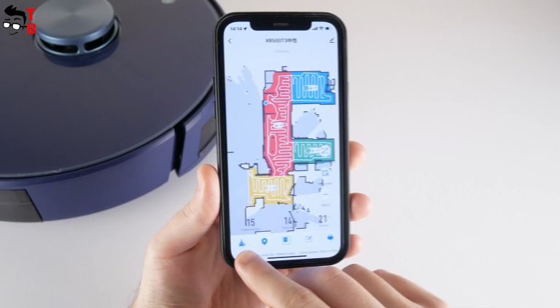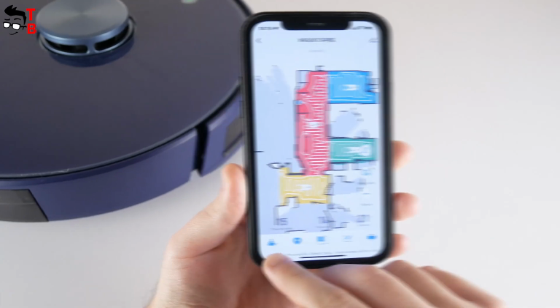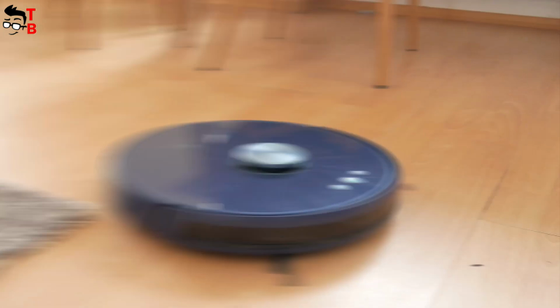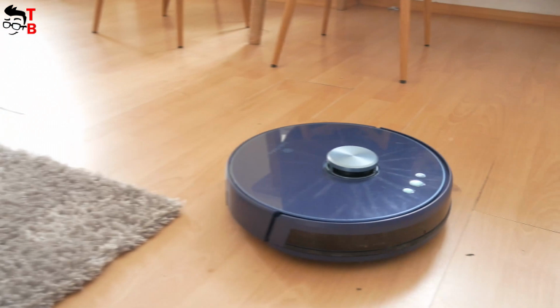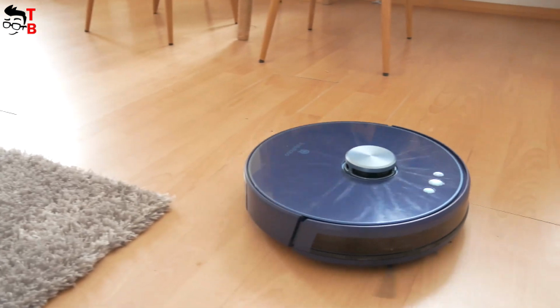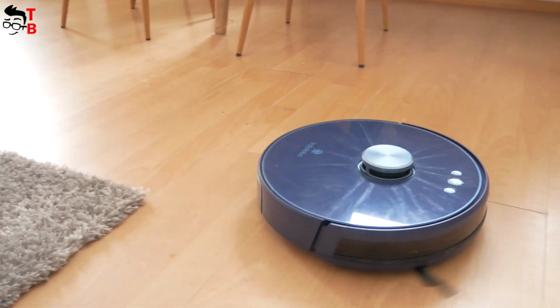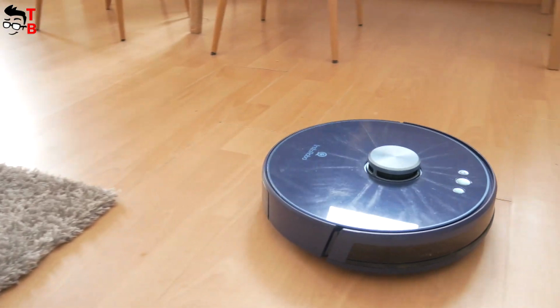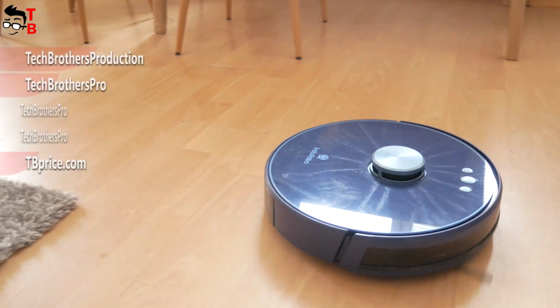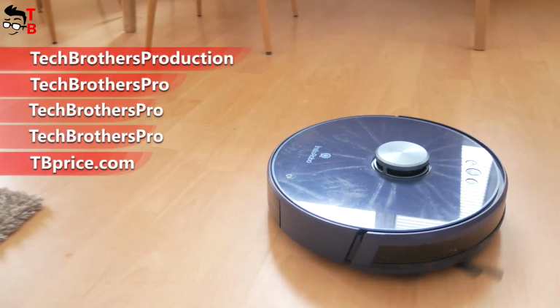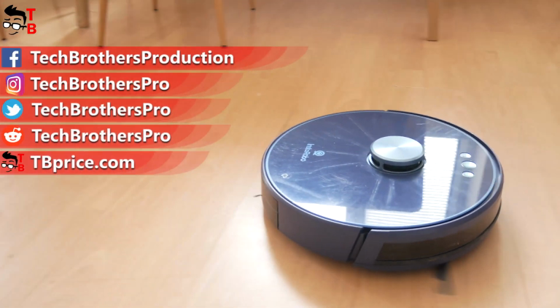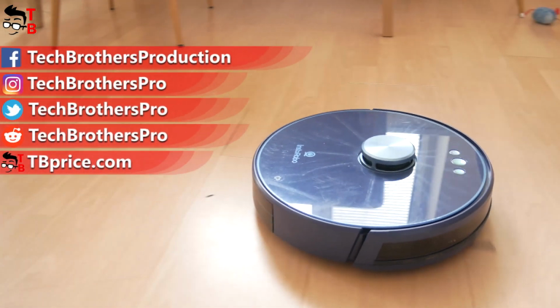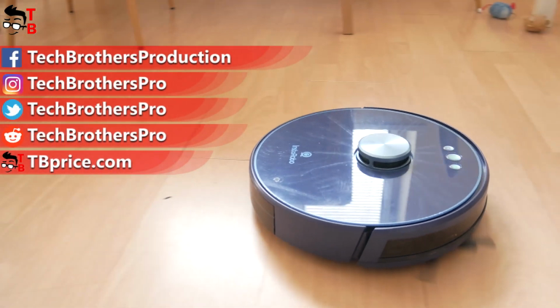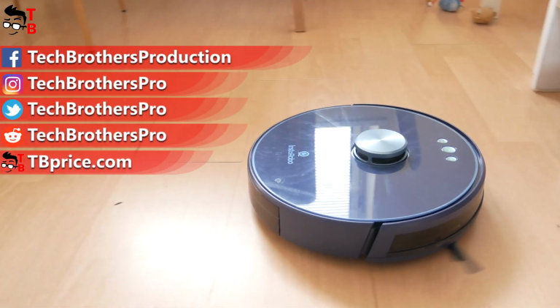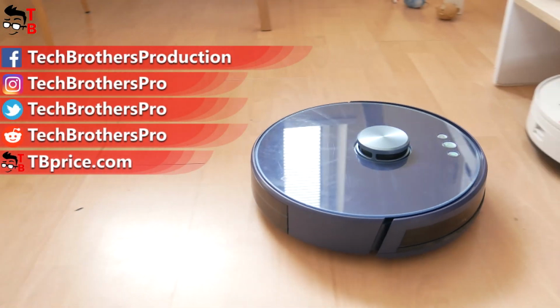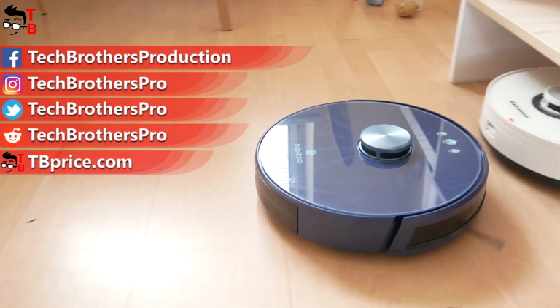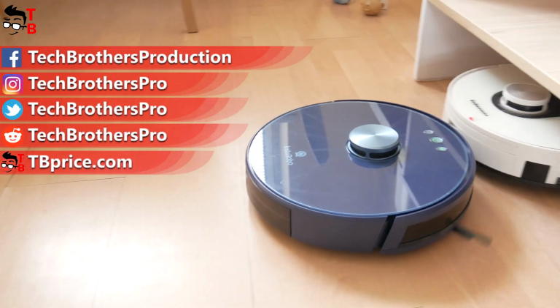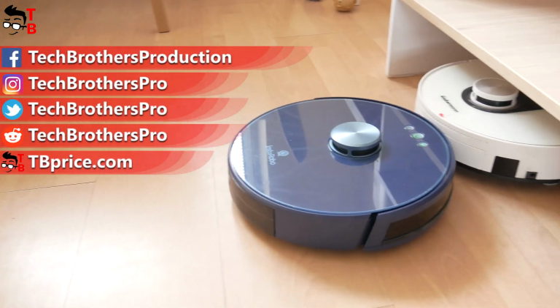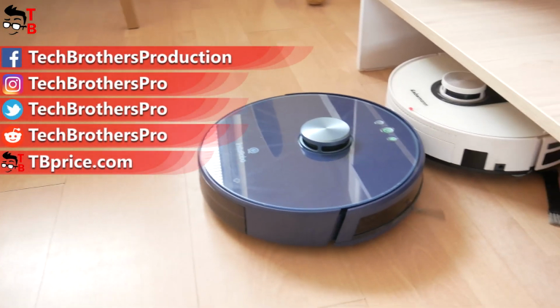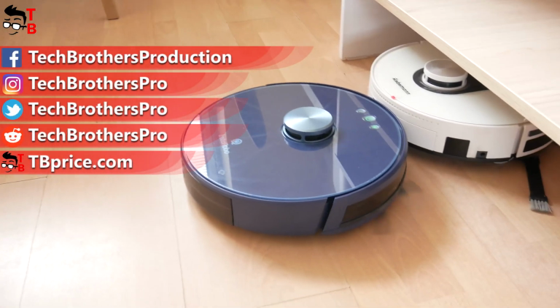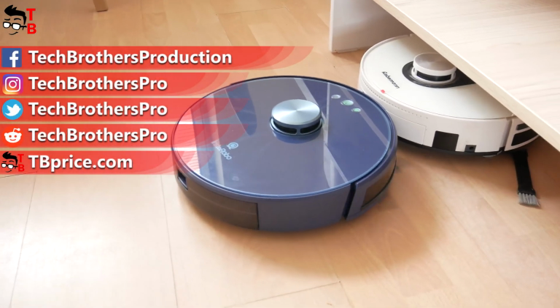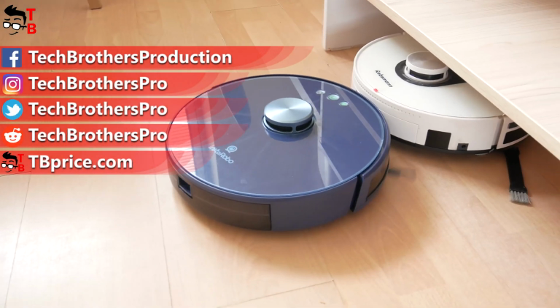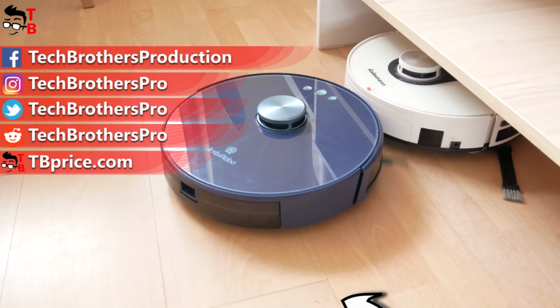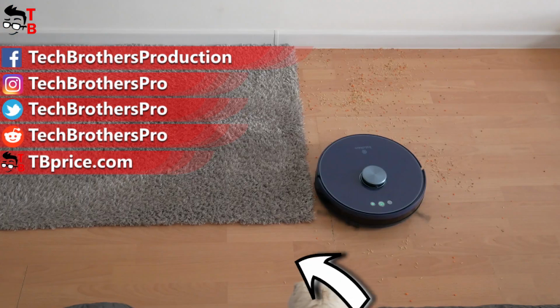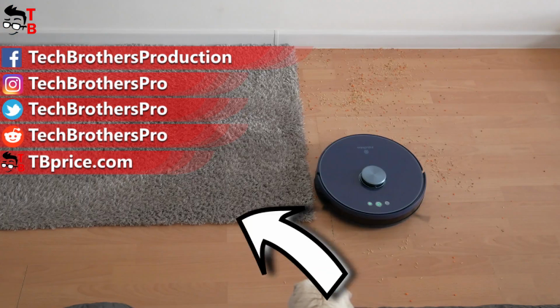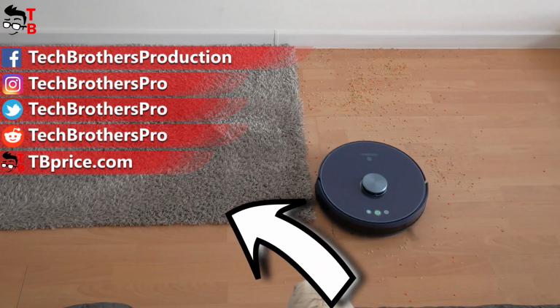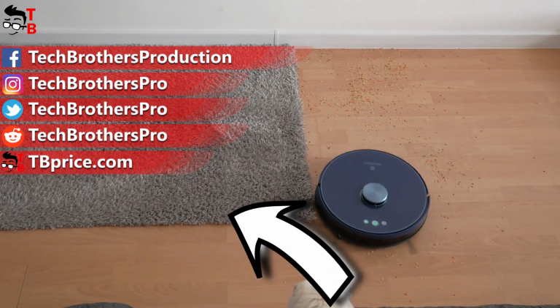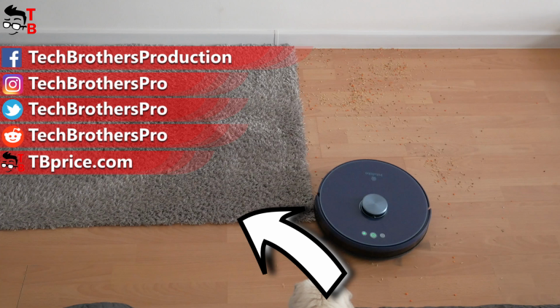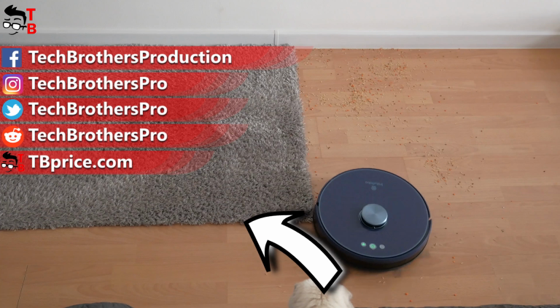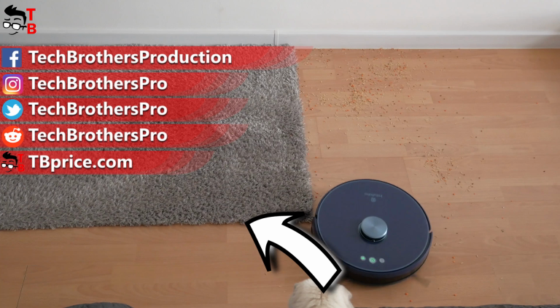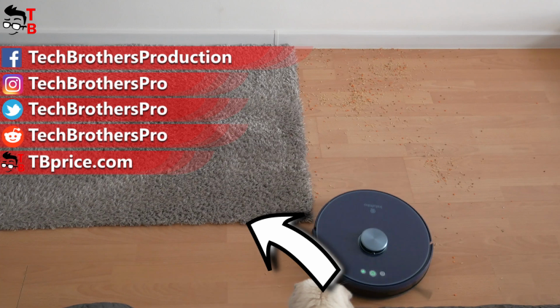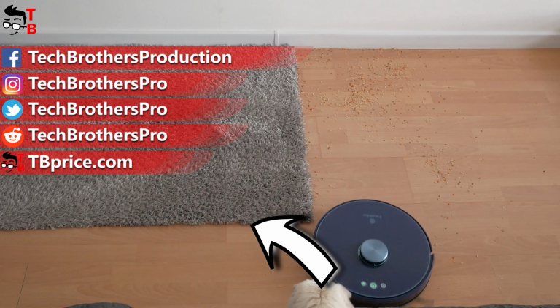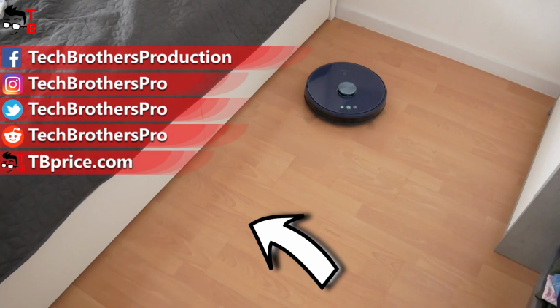Thank you for watching this video. I will leave the link to buy the Instarobo L1 in the description under the video. See you soon!